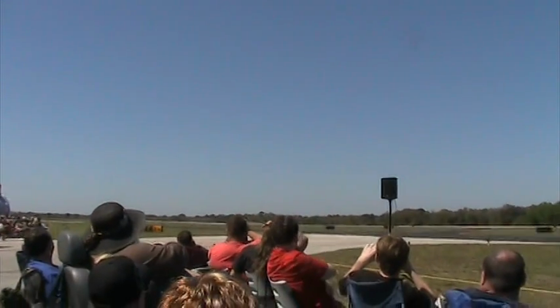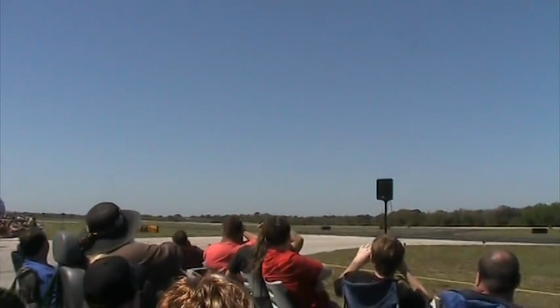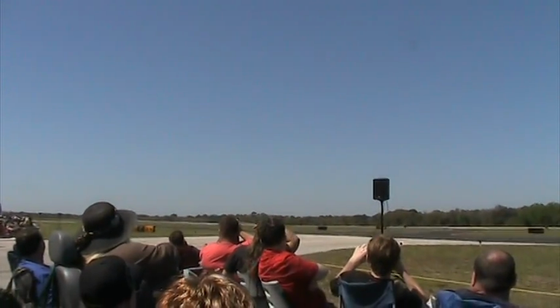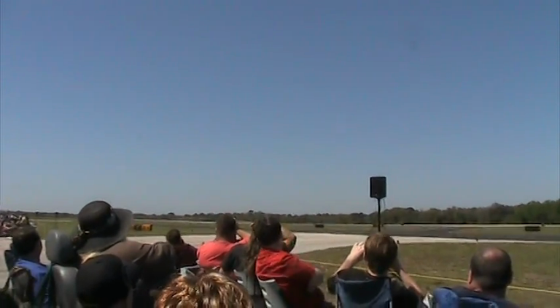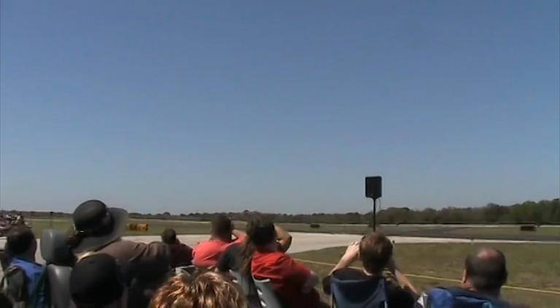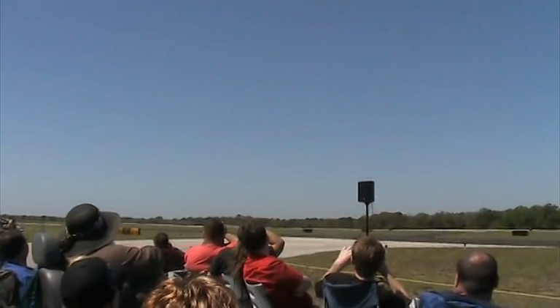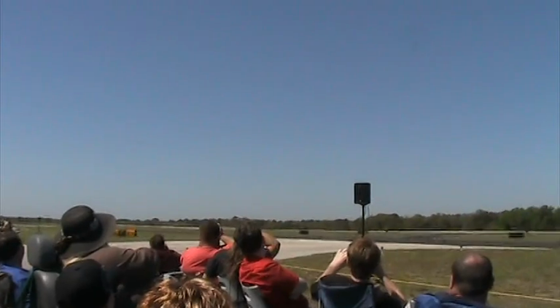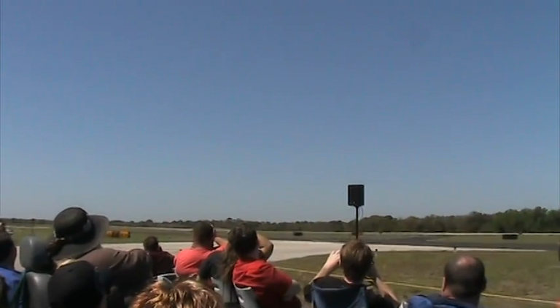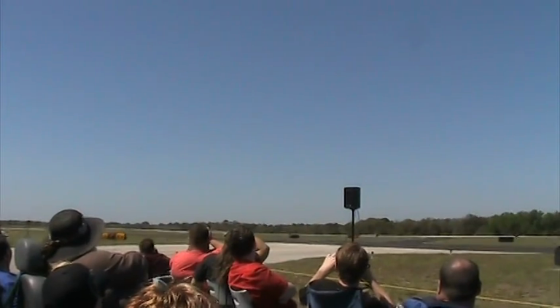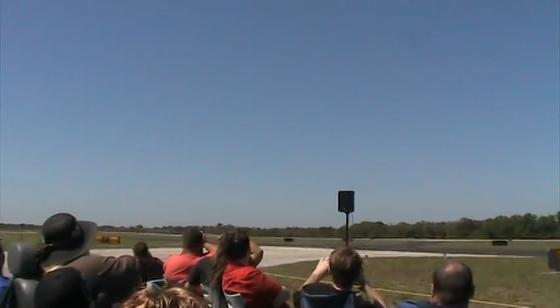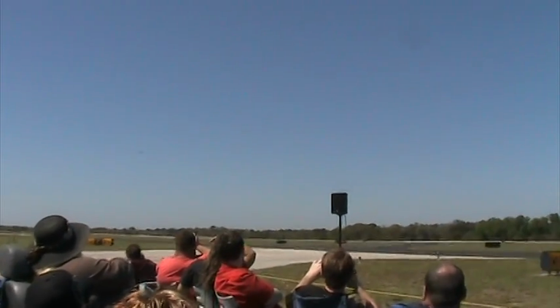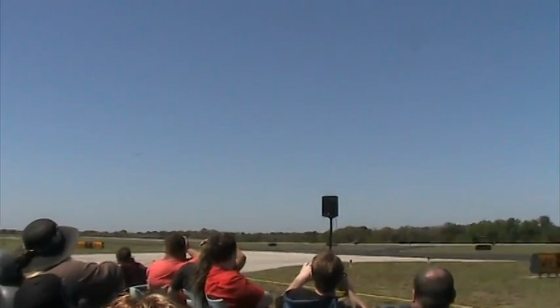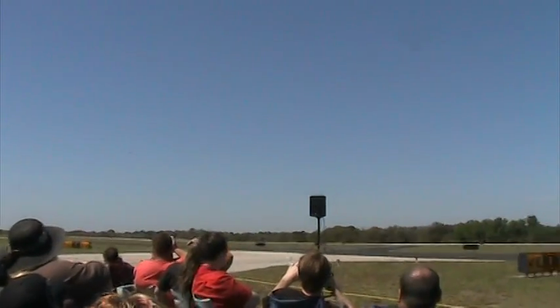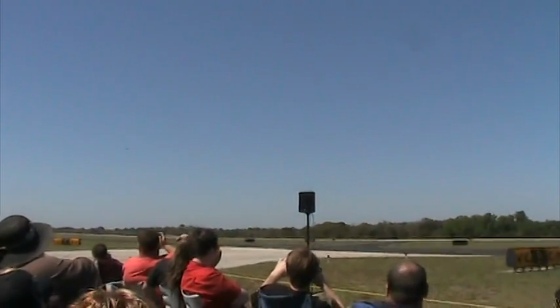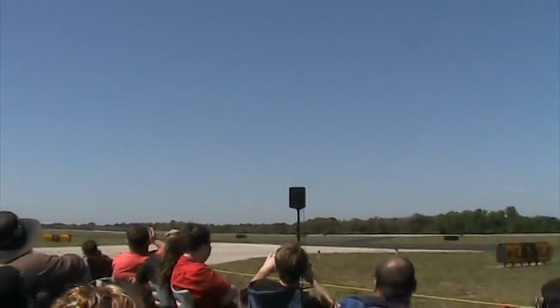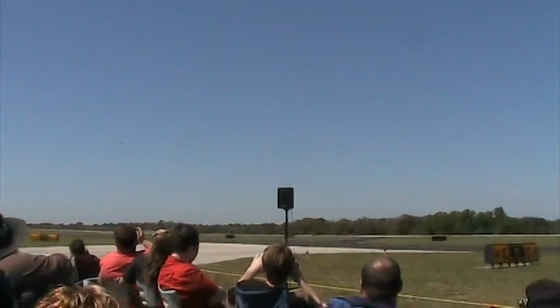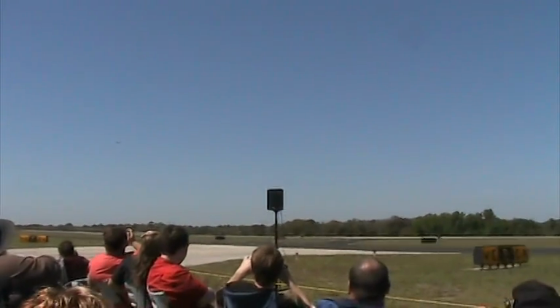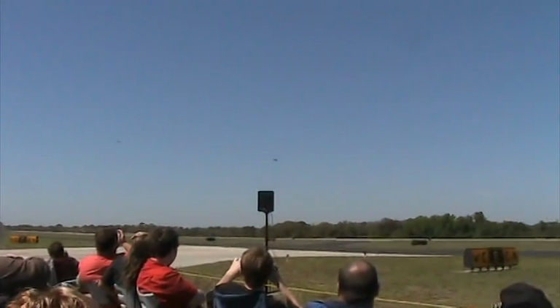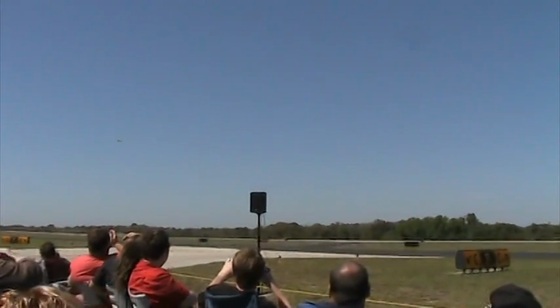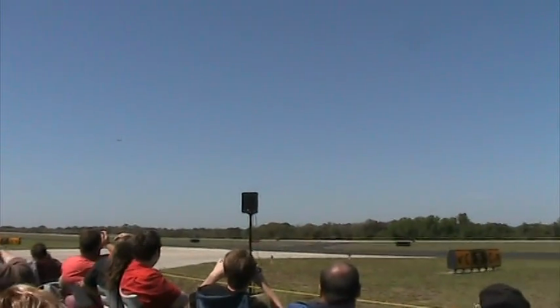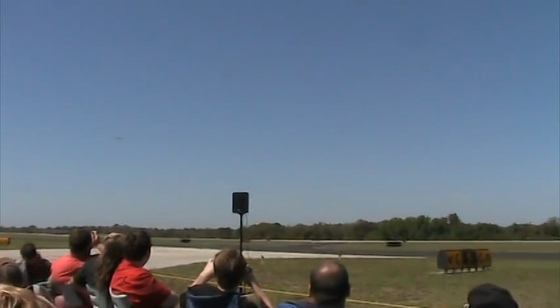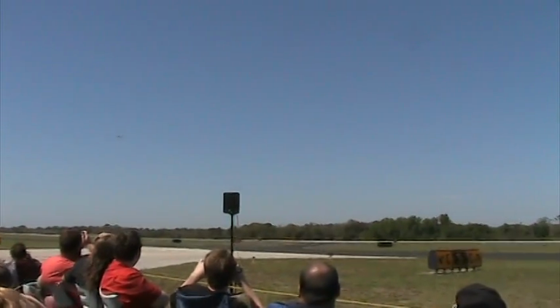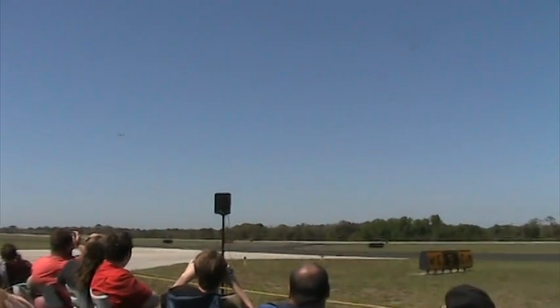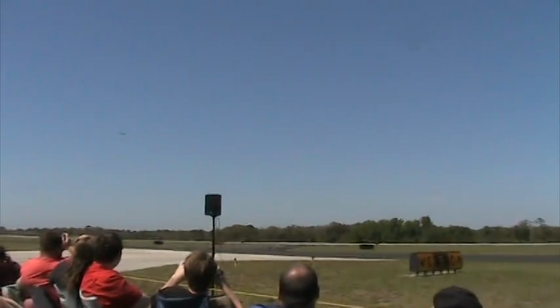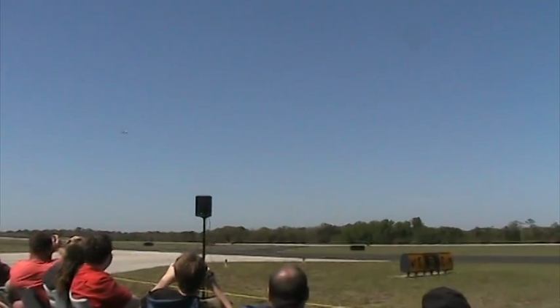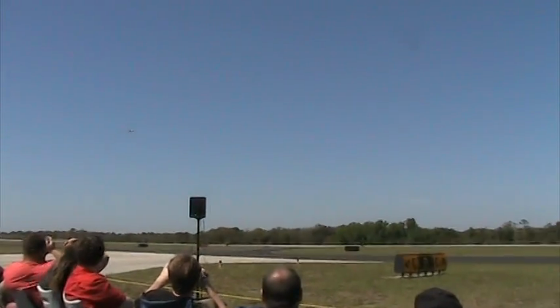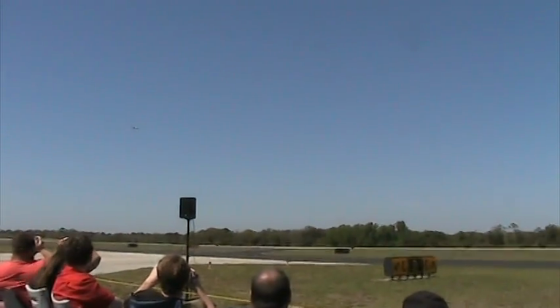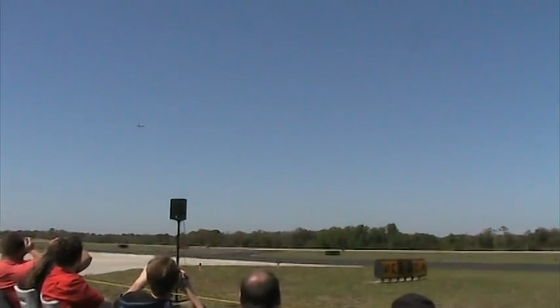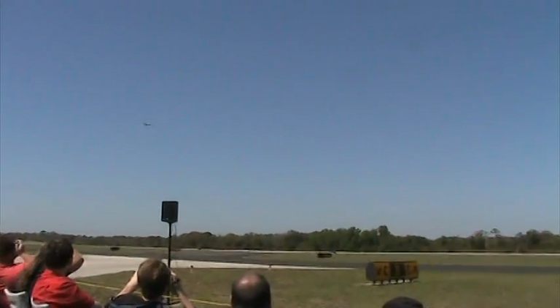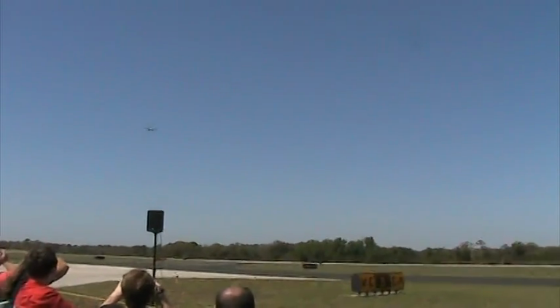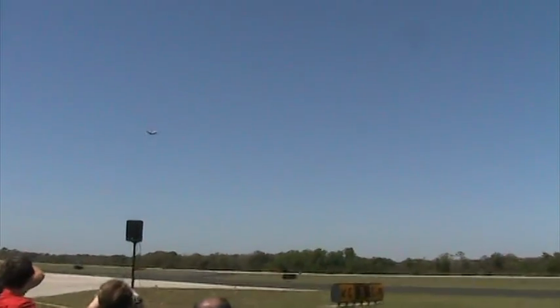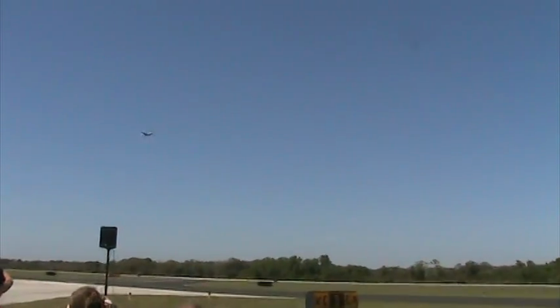And now, from your left, Major Thorpe is displaying the A-10's rolling maneuverability.